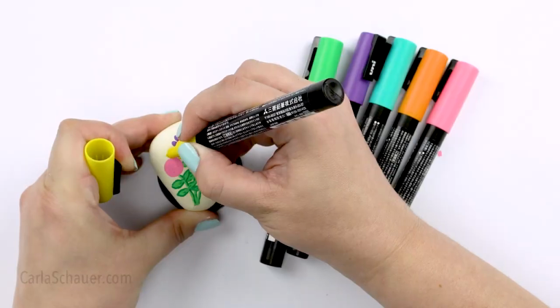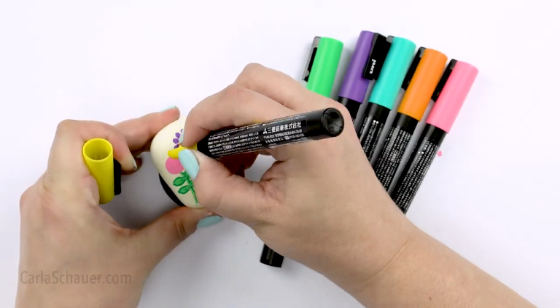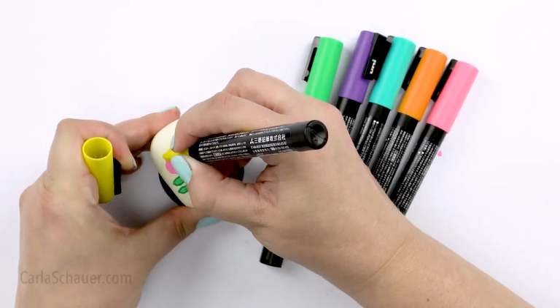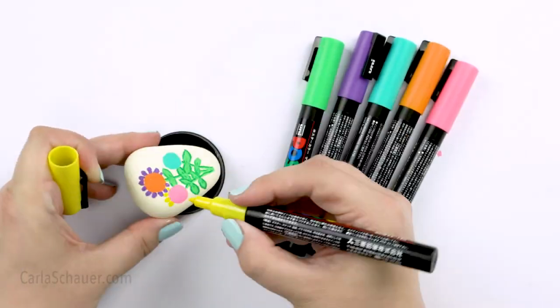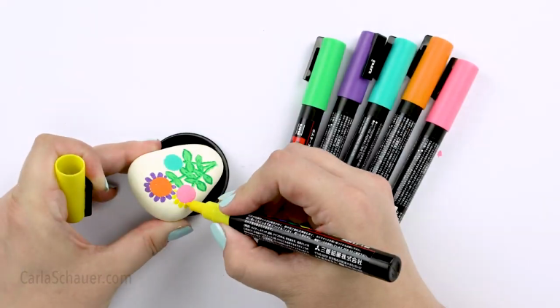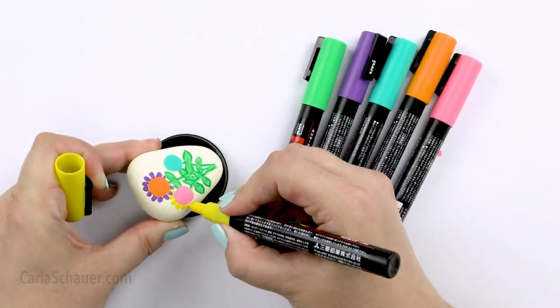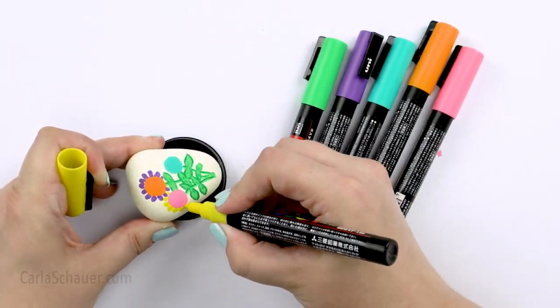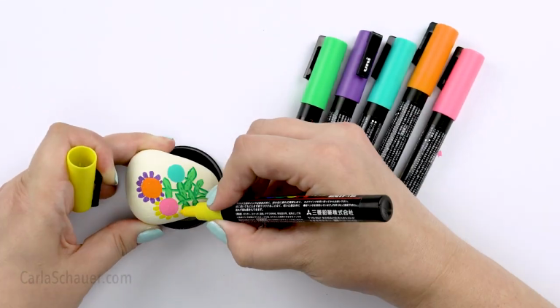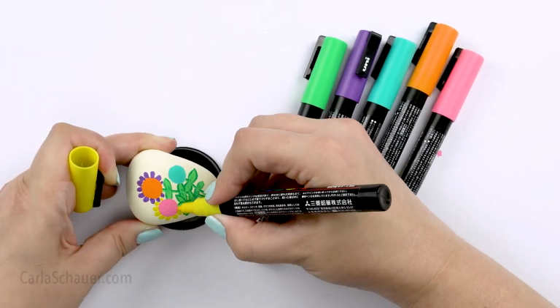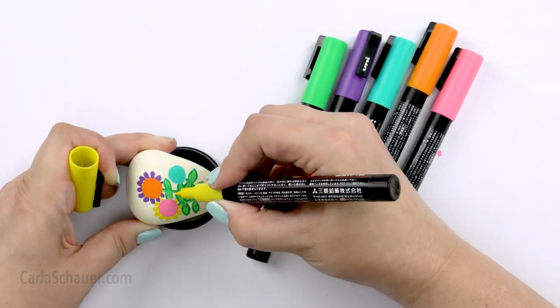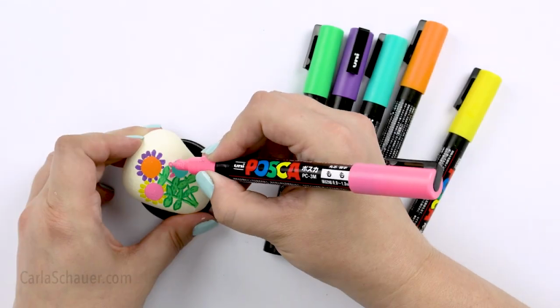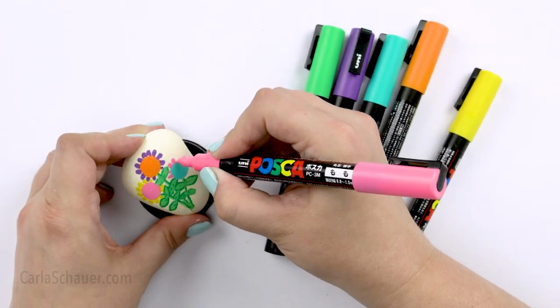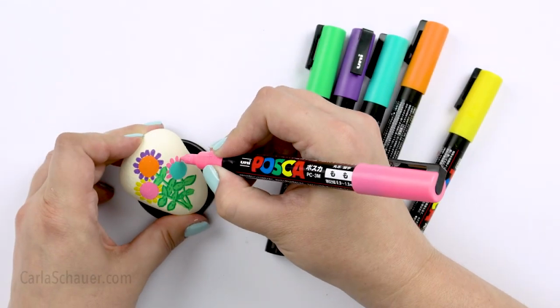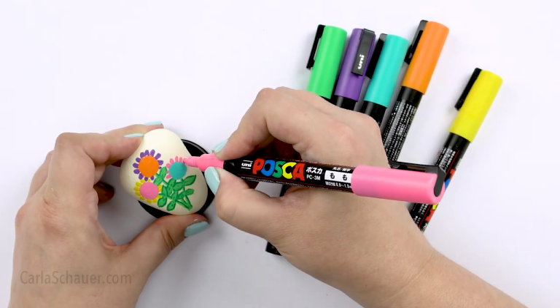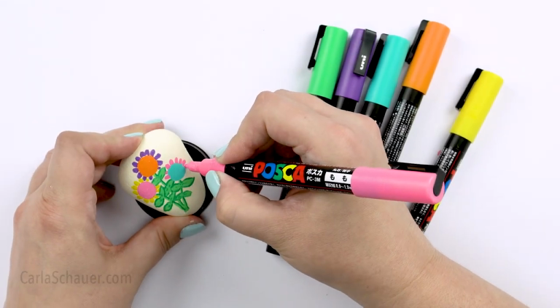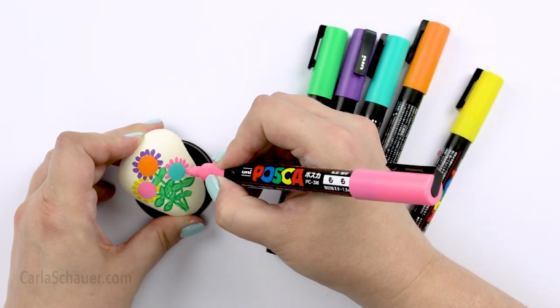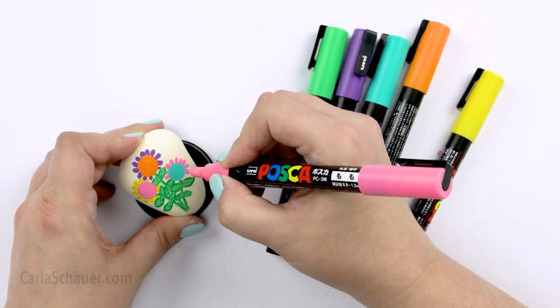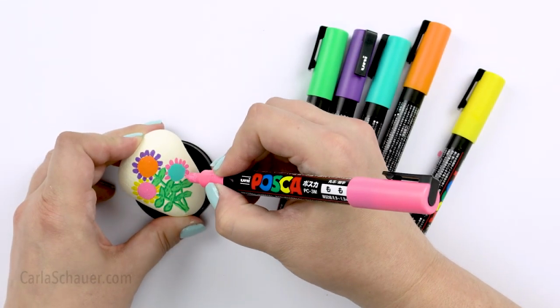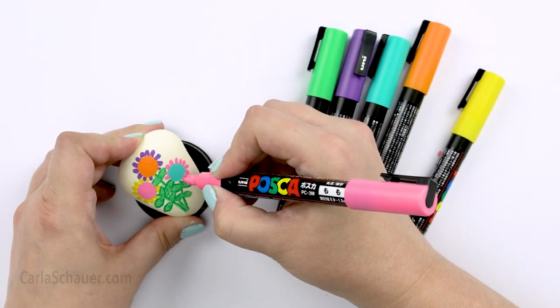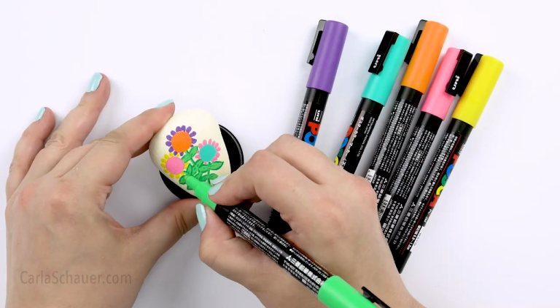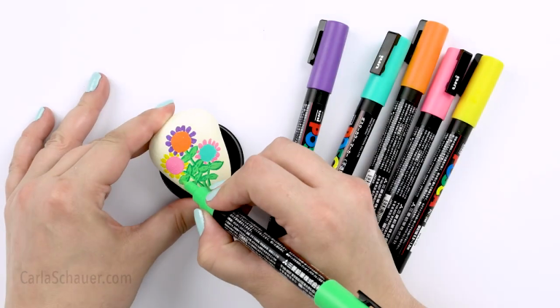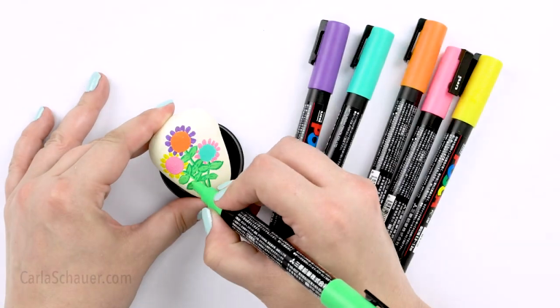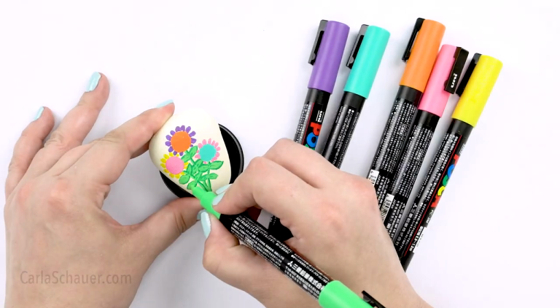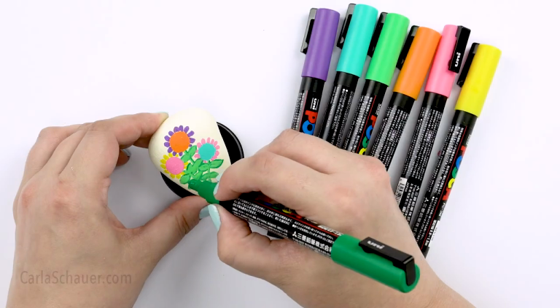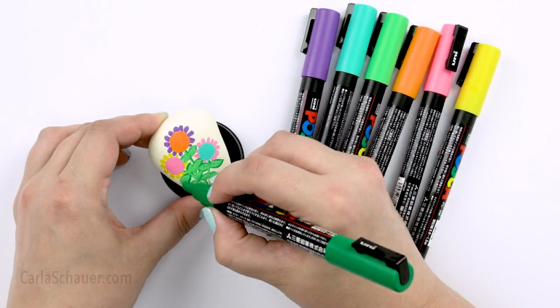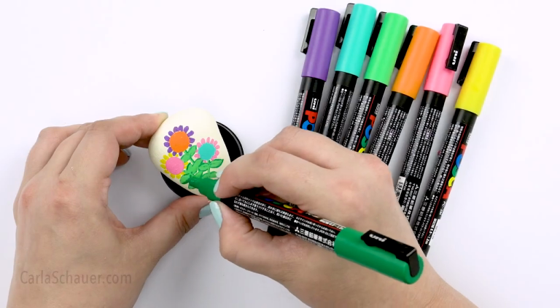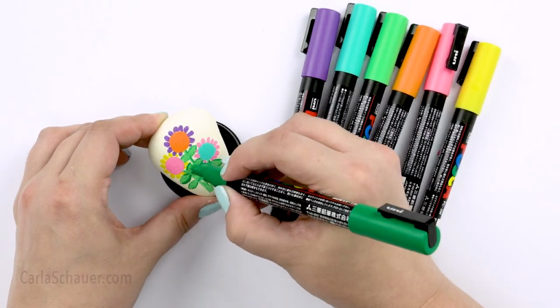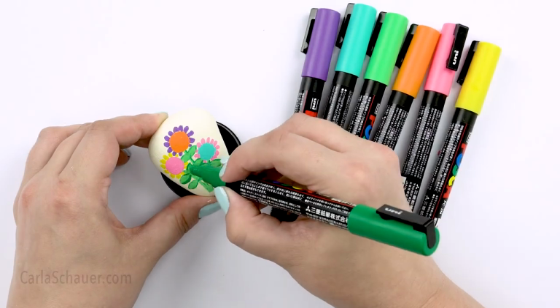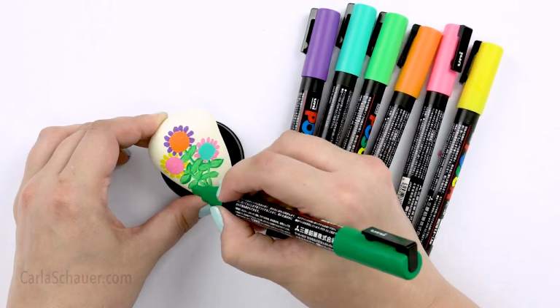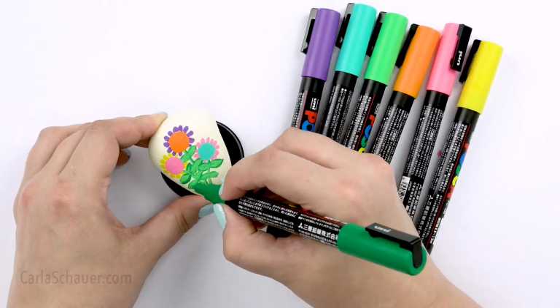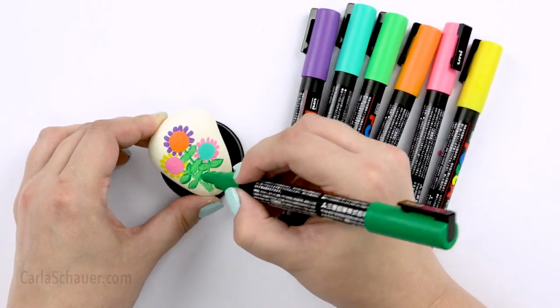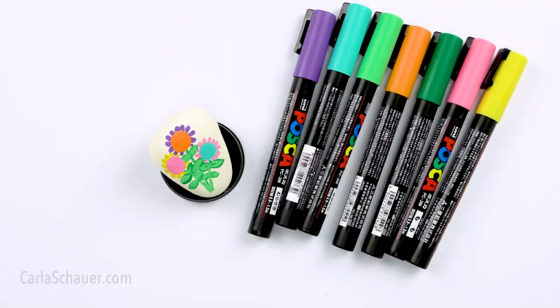Why would you want to use paint pens or markers instead of regular acrylic paints and brushes? Well, there are several advantages.